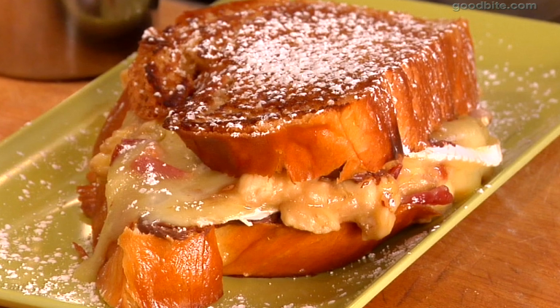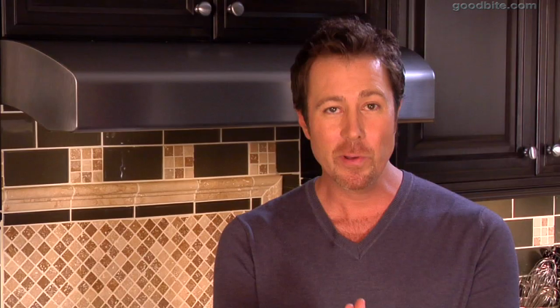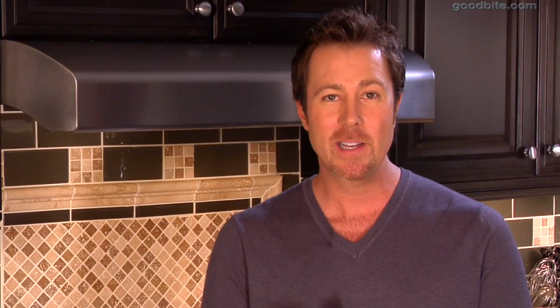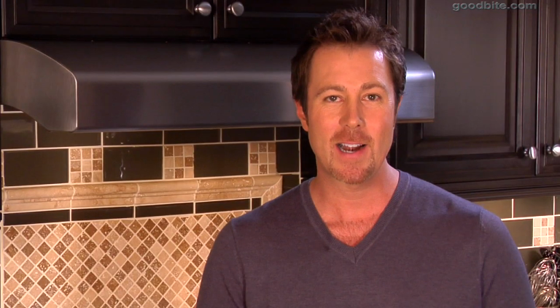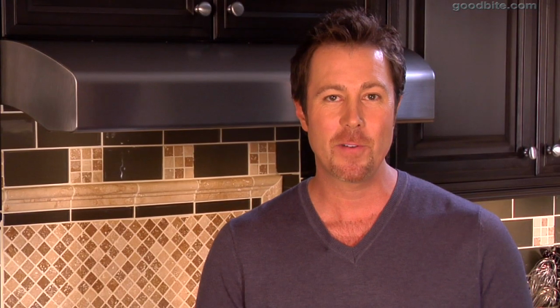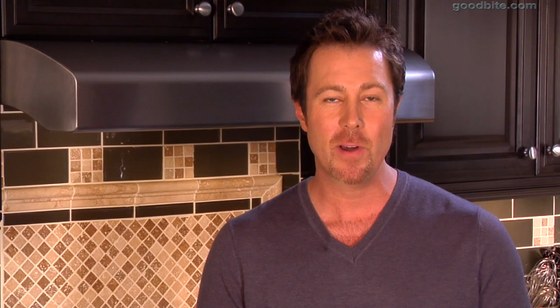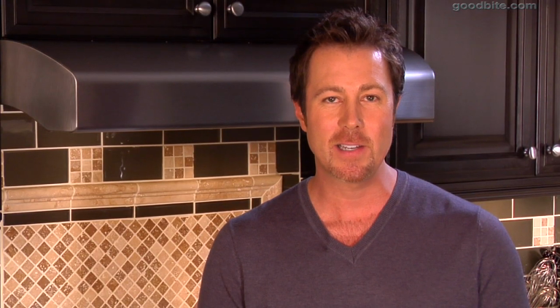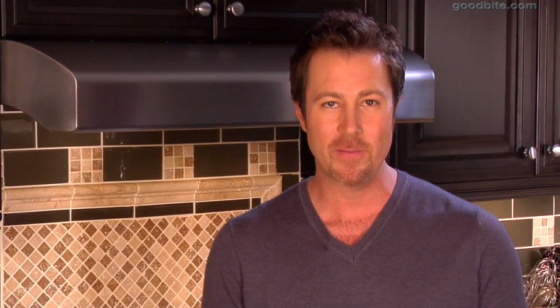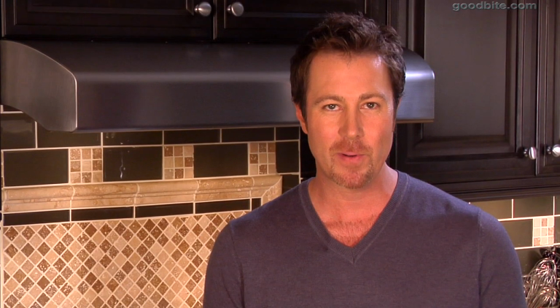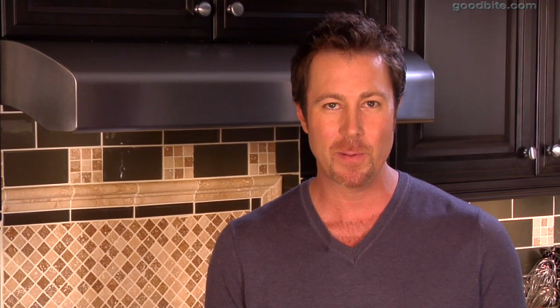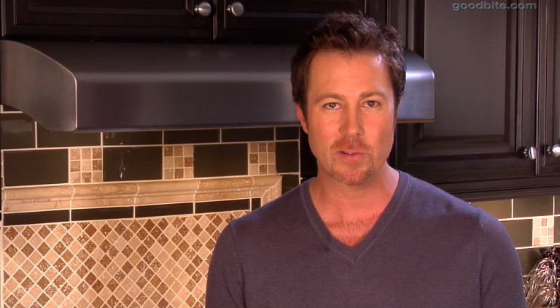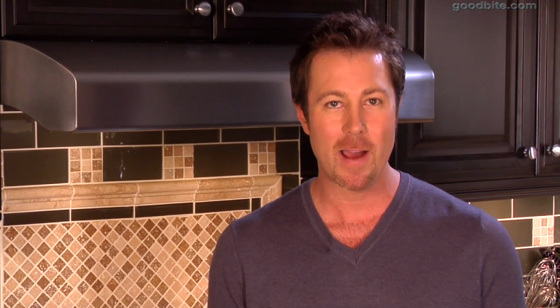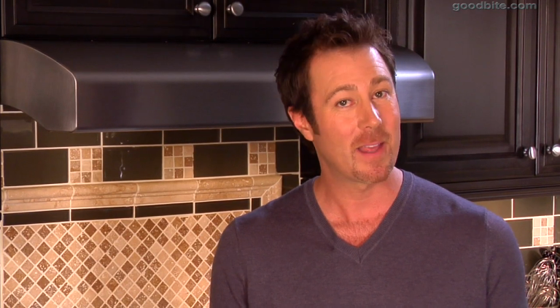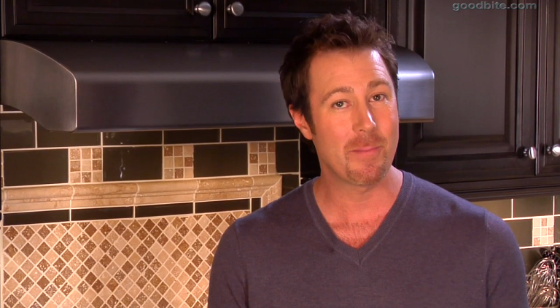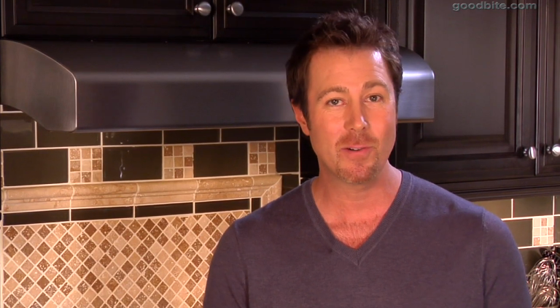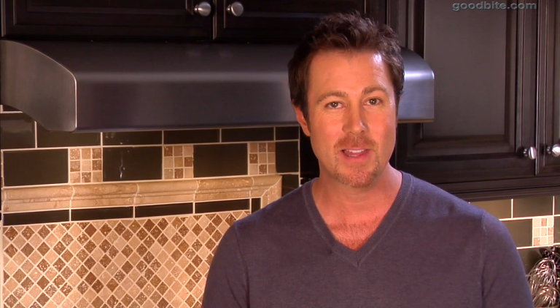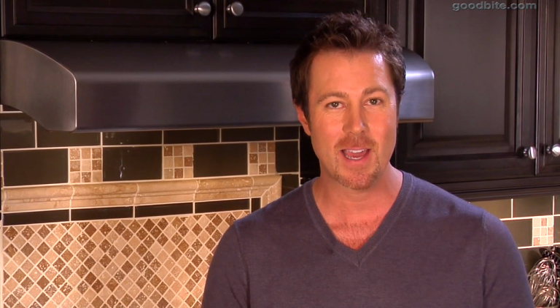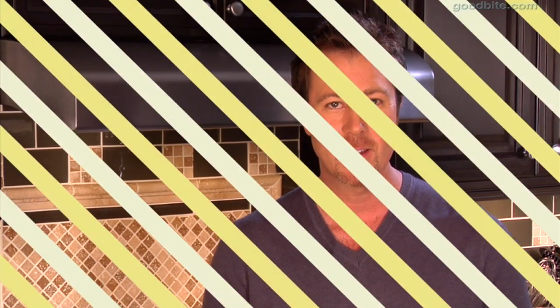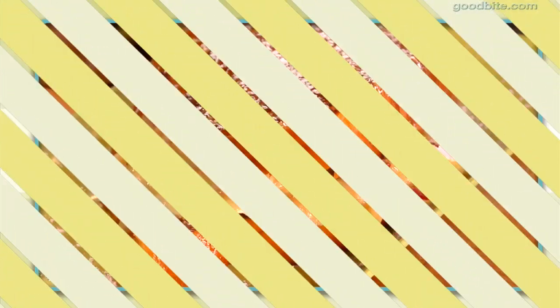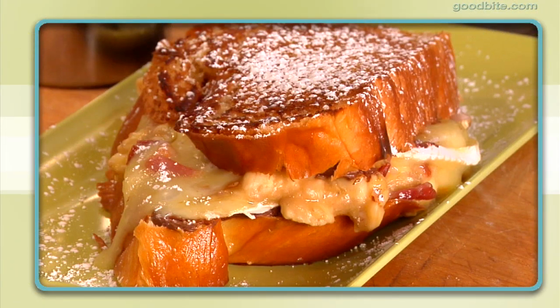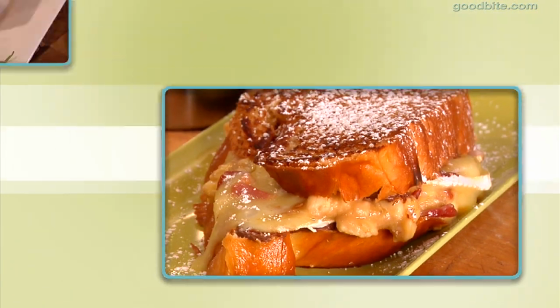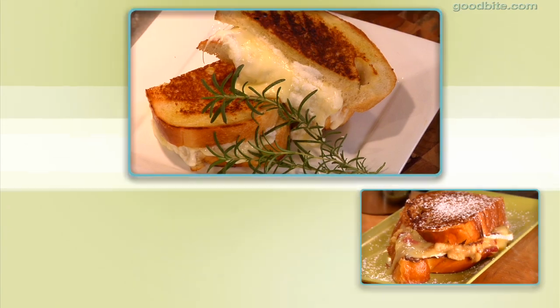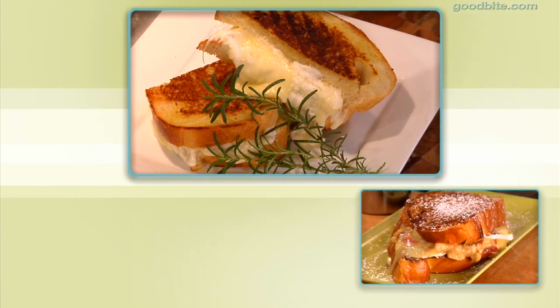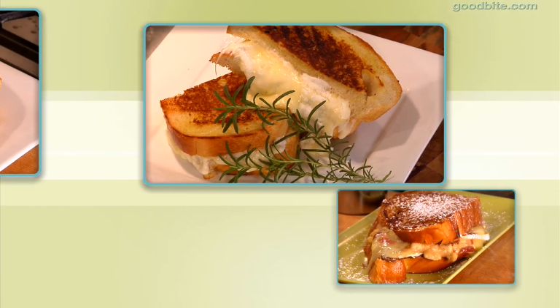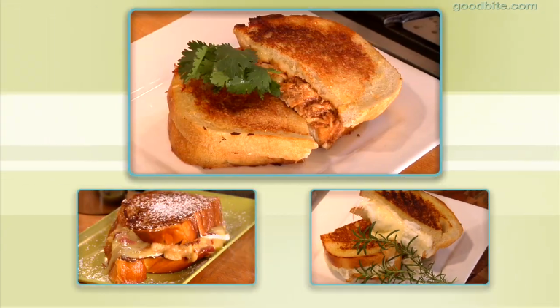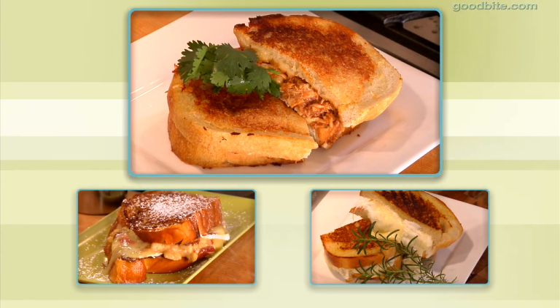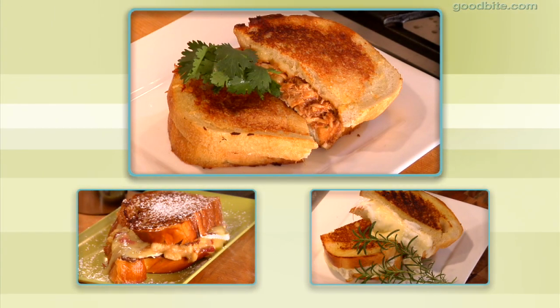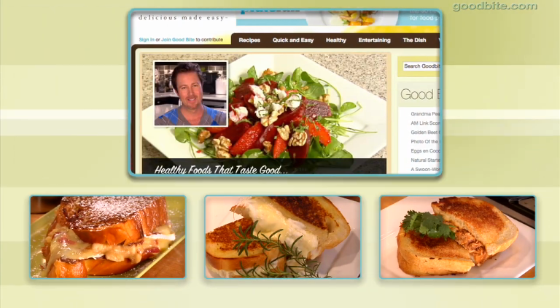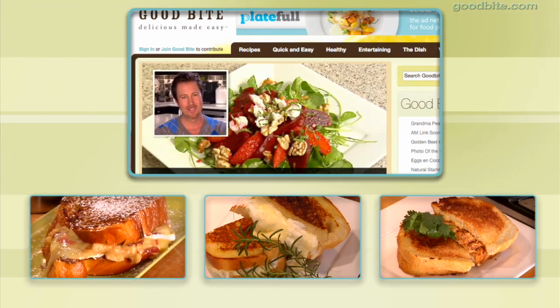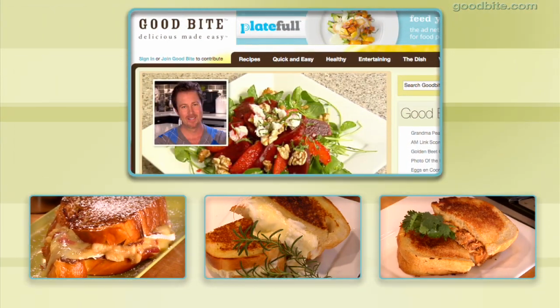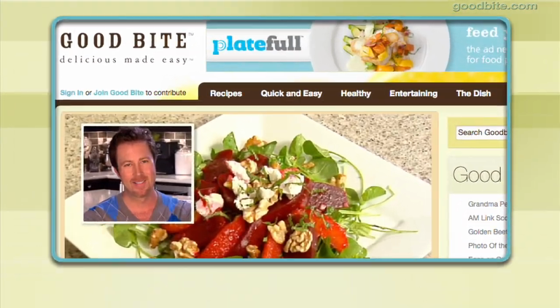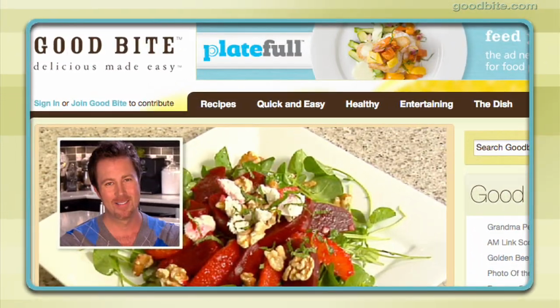I'm really excited for you guys to give this recipe a try — let me know what you think. Get more recipes at goodbyte.com.